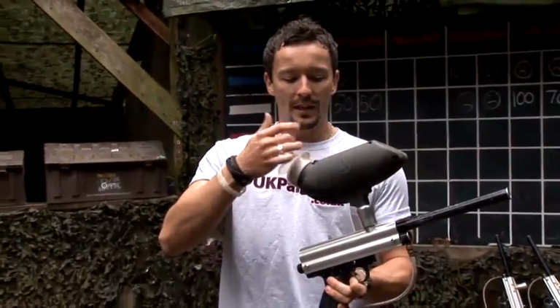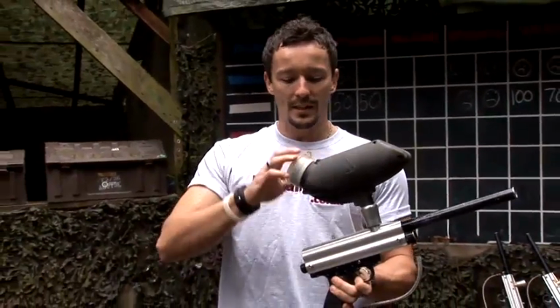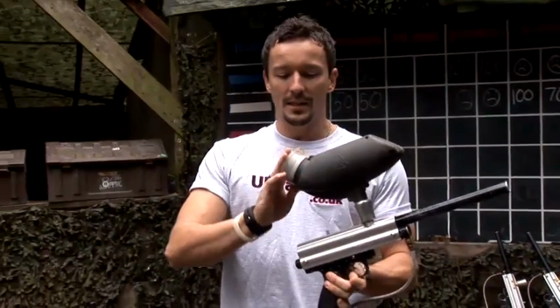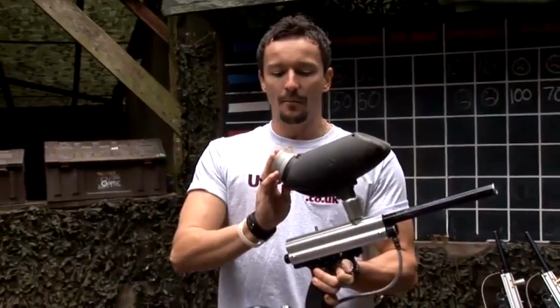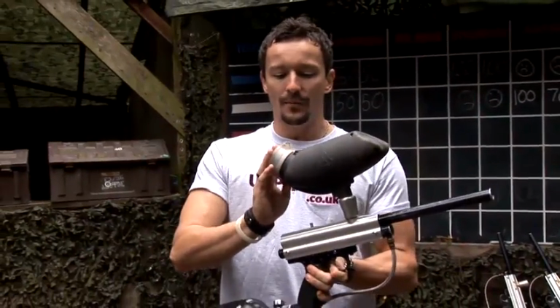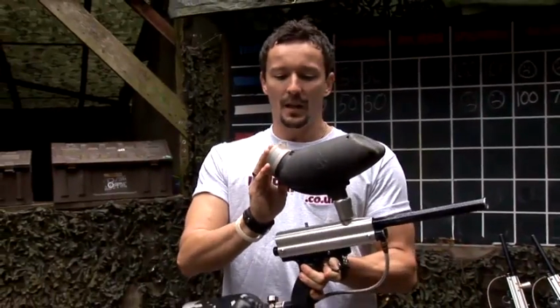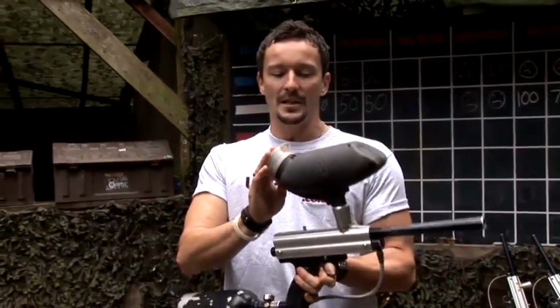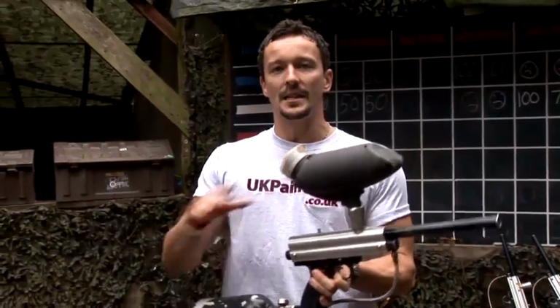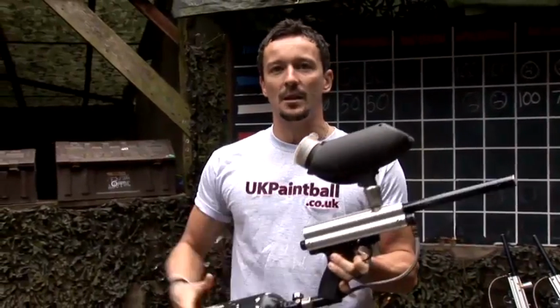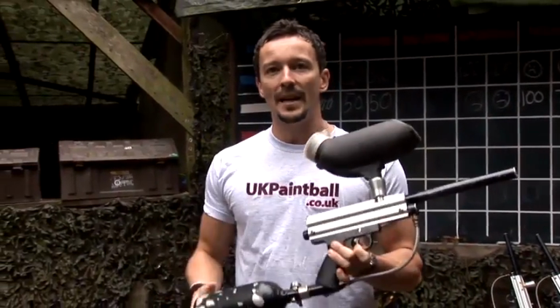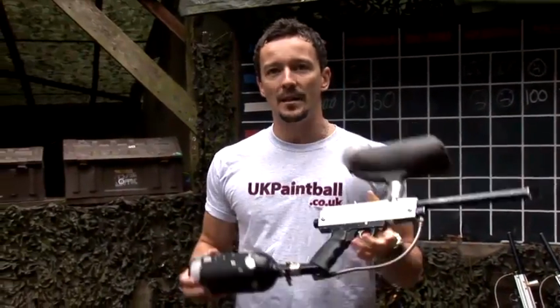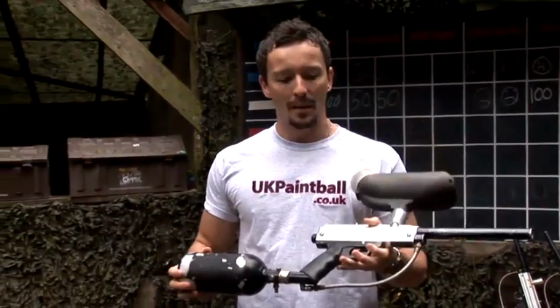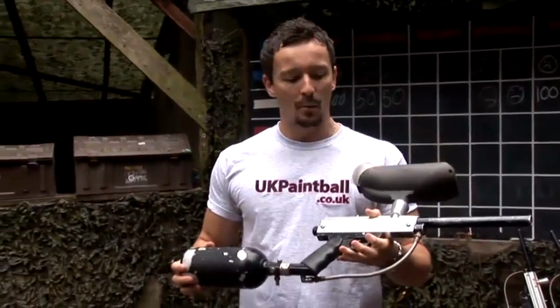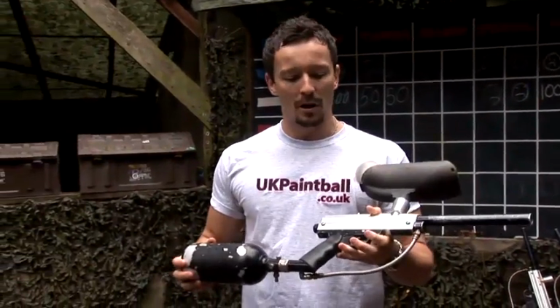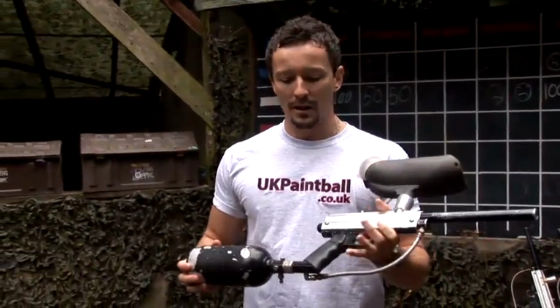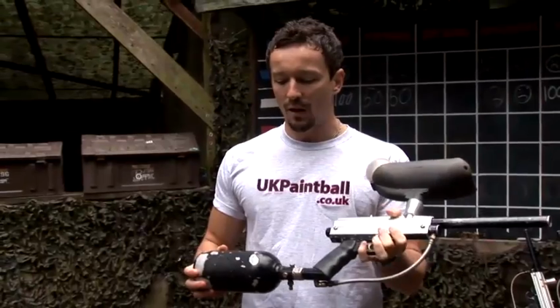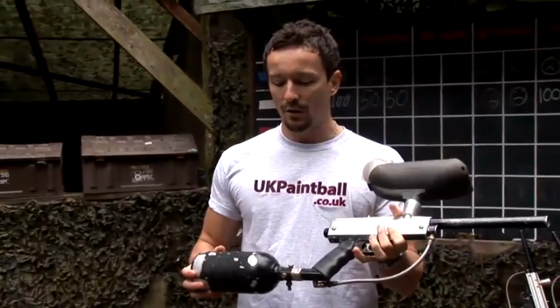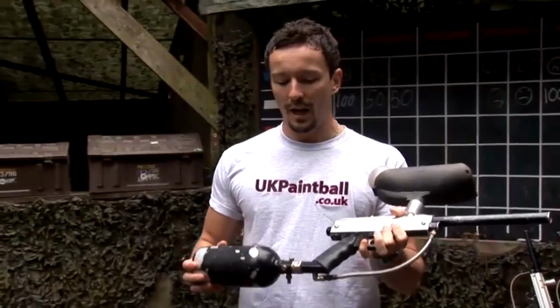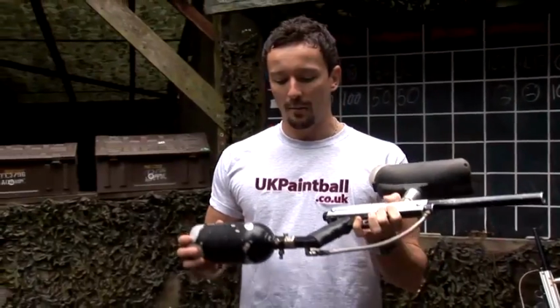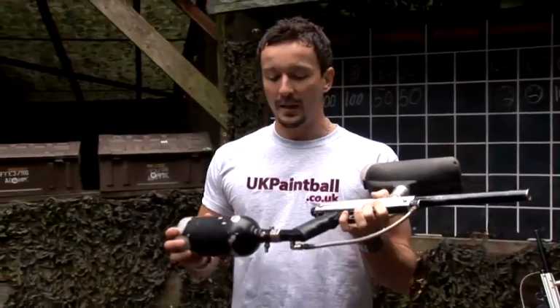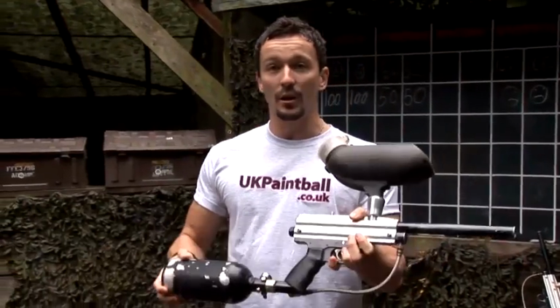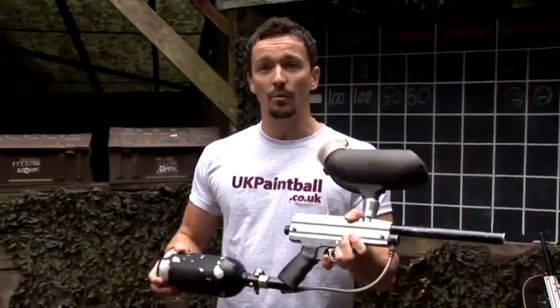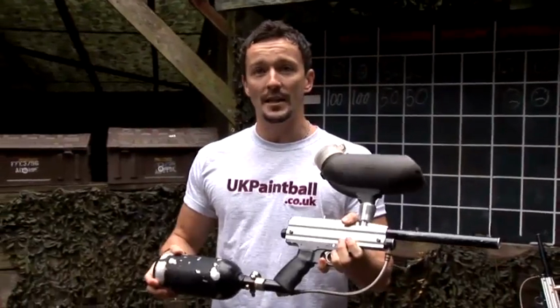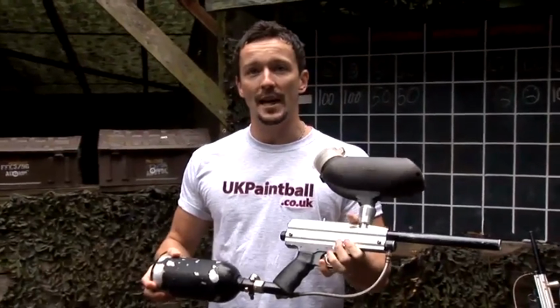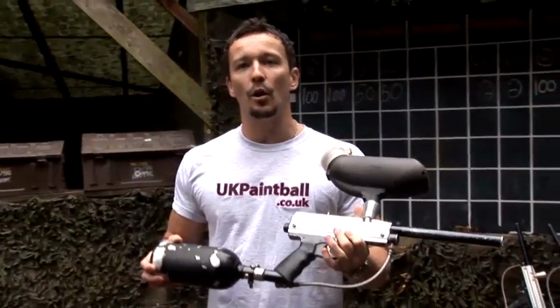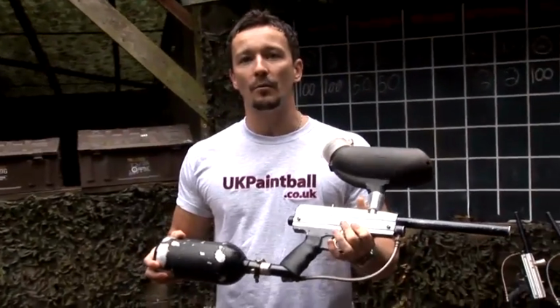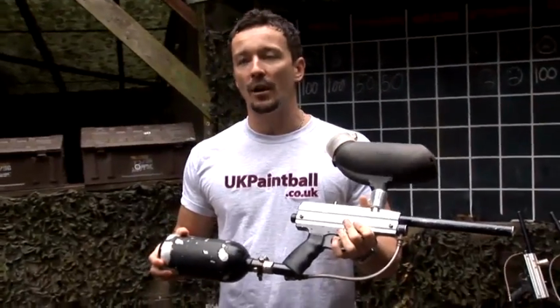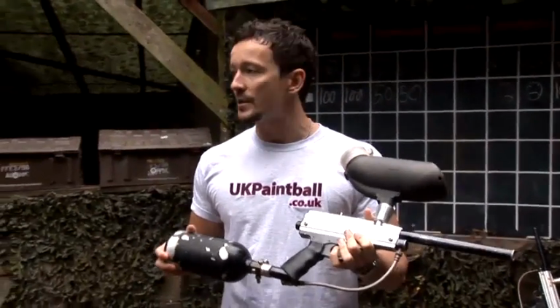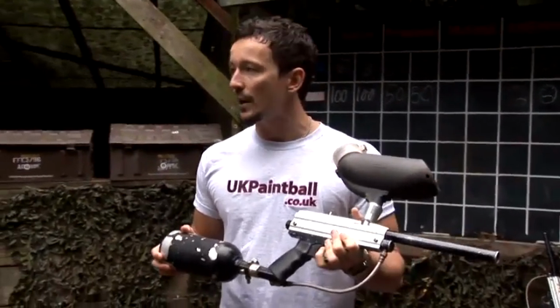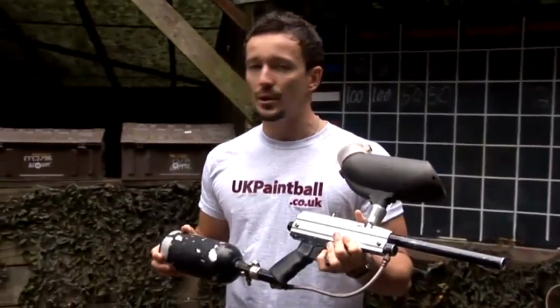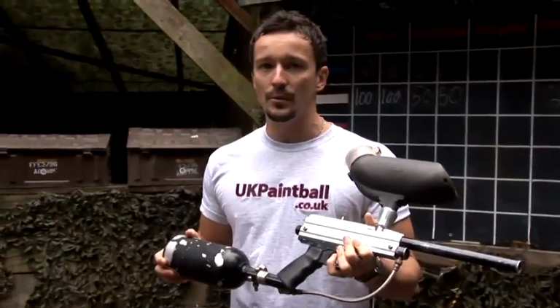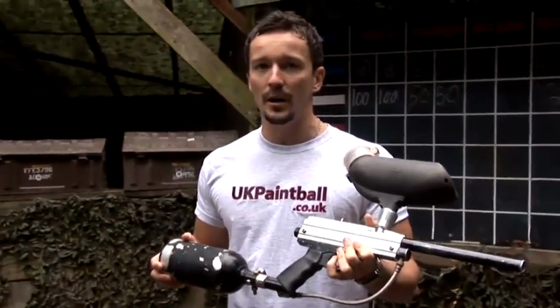This is a basic paintball marker. It's run on compressed air. A lot of them are run on CO2 as well.